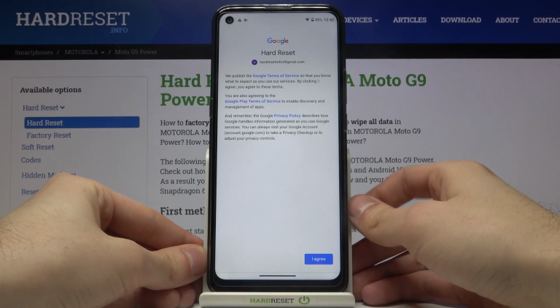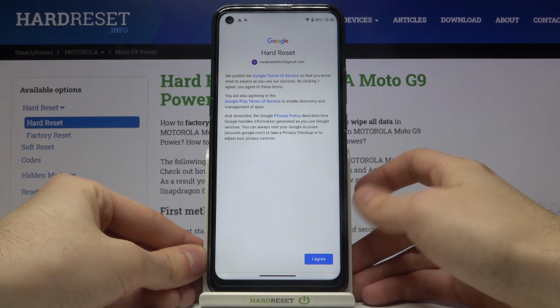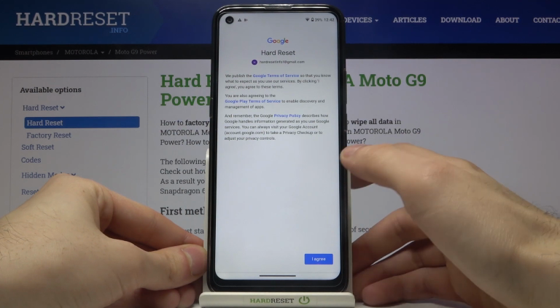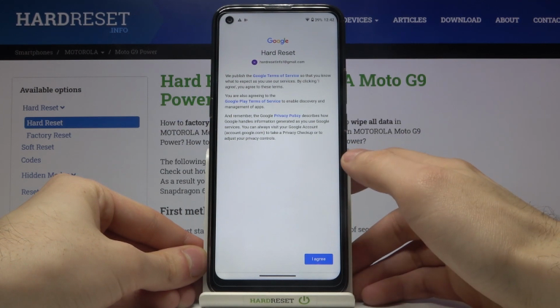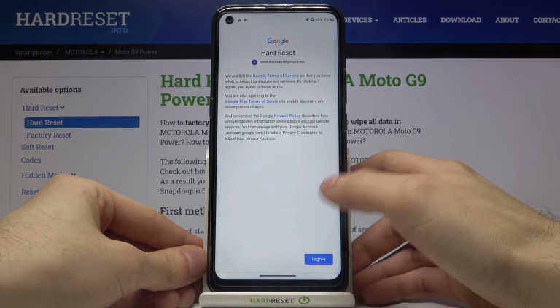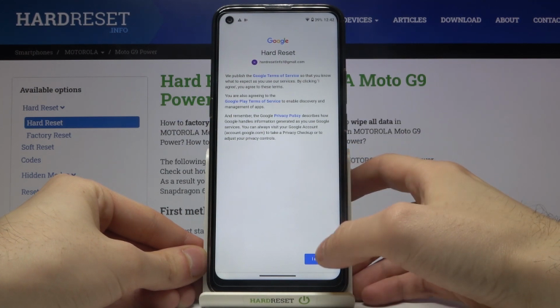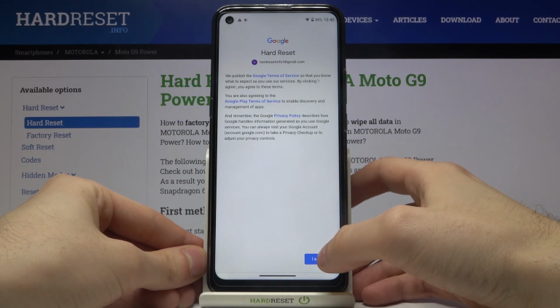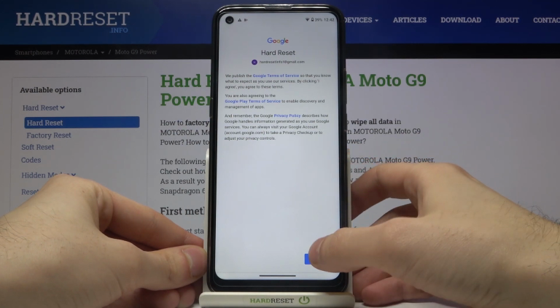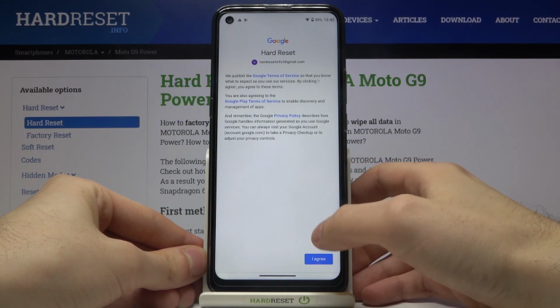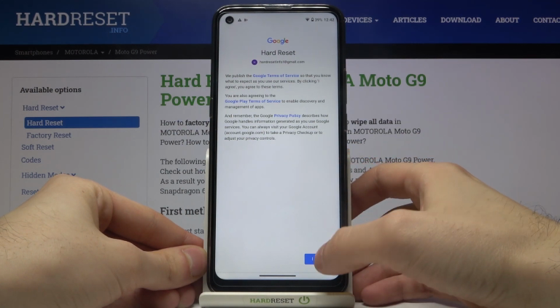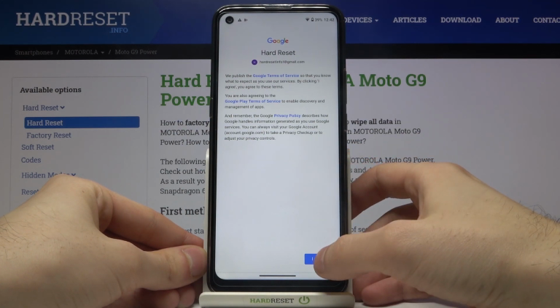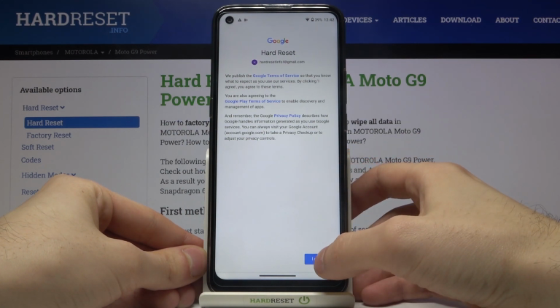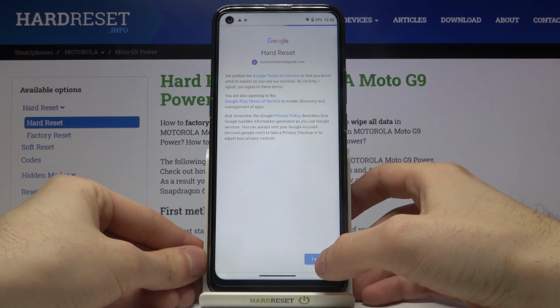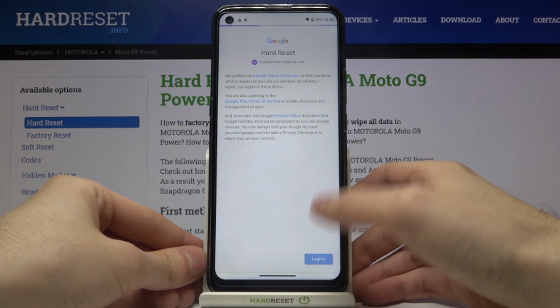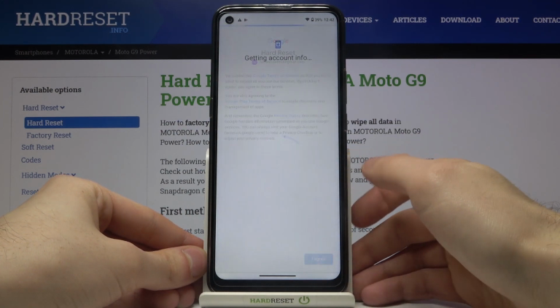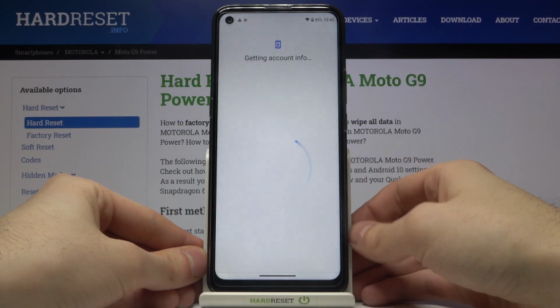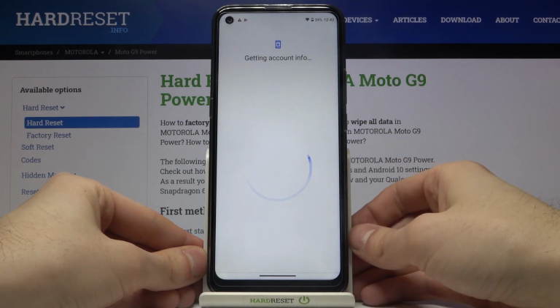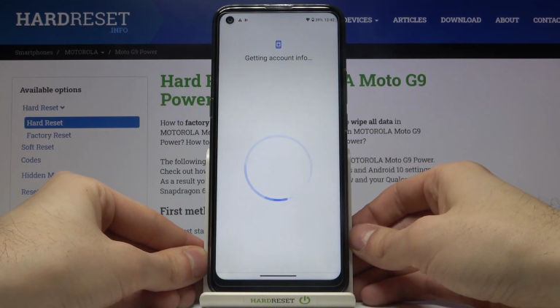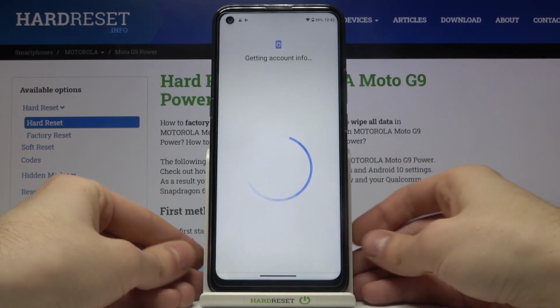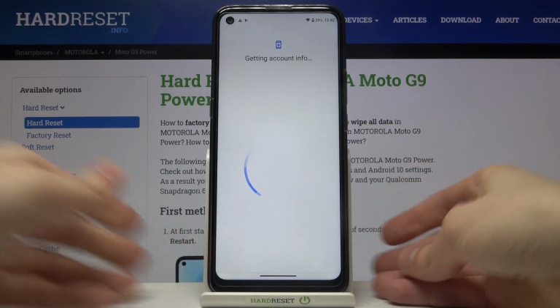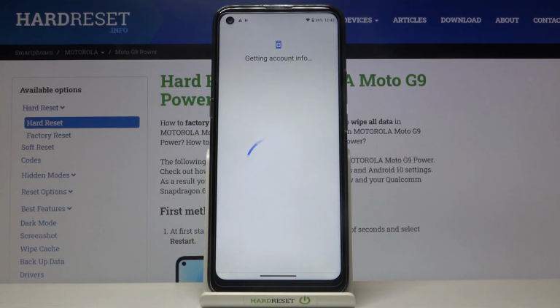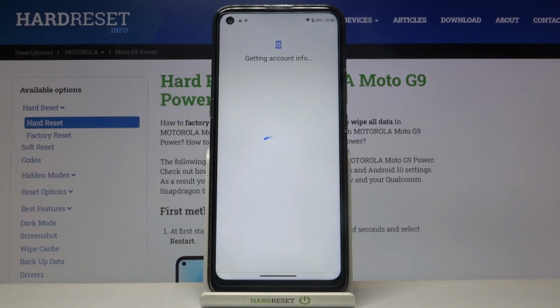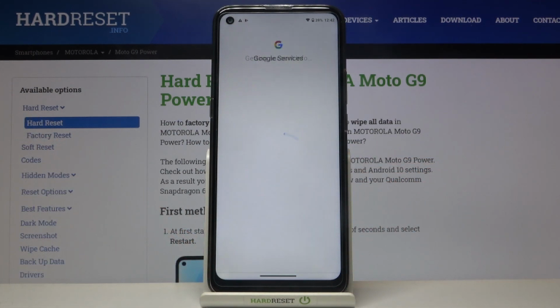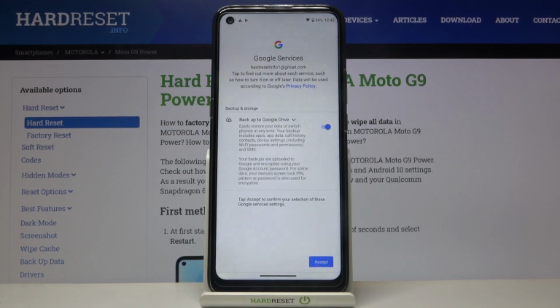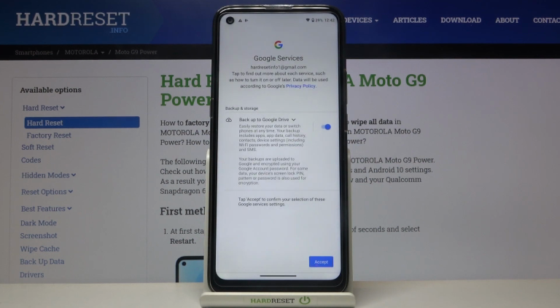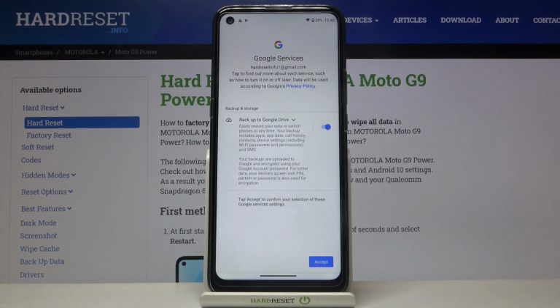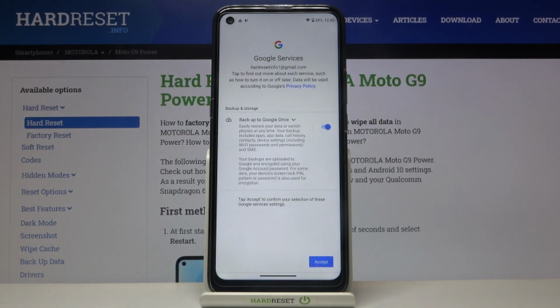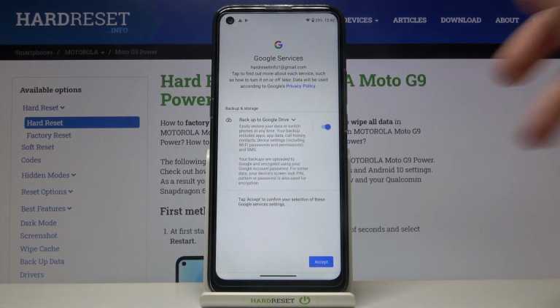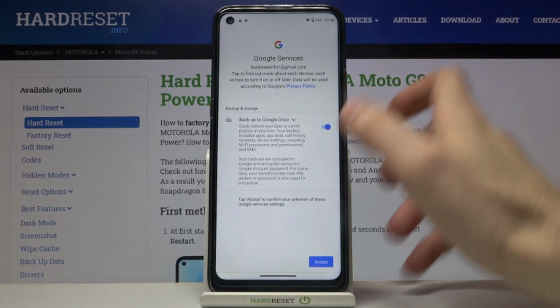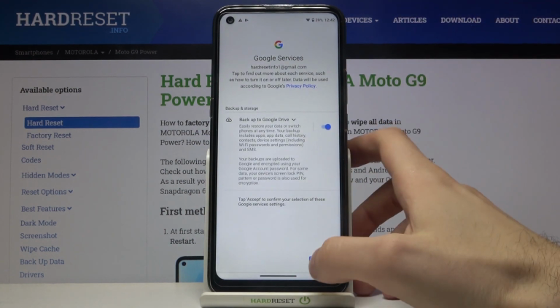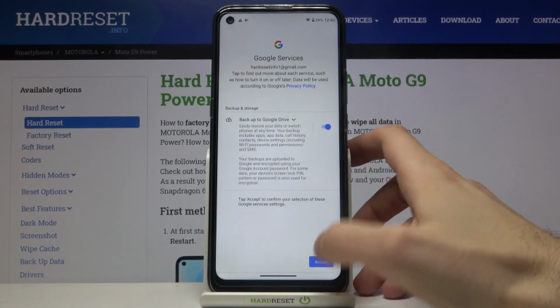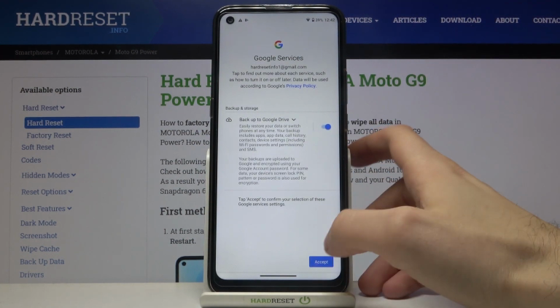Next you have to agree with Google's terms of service and privacy policy, and for the last thing, tap accept here.